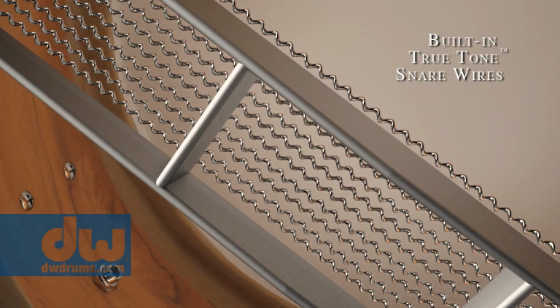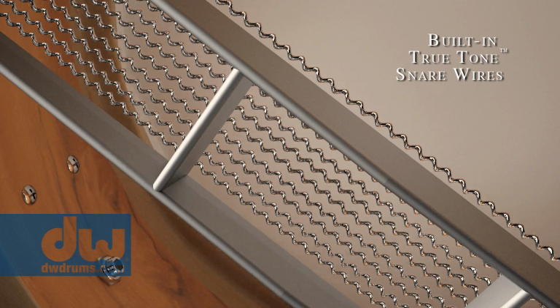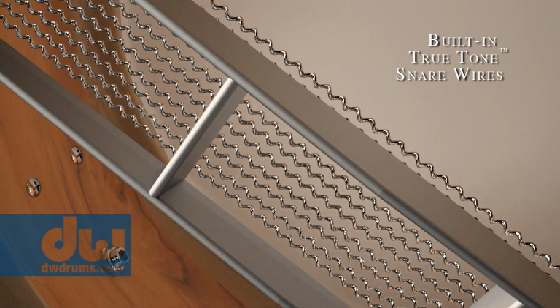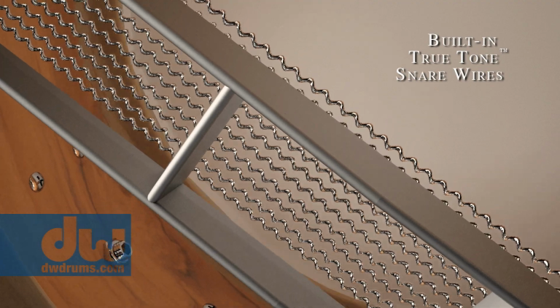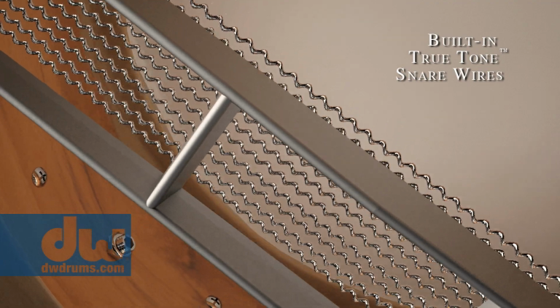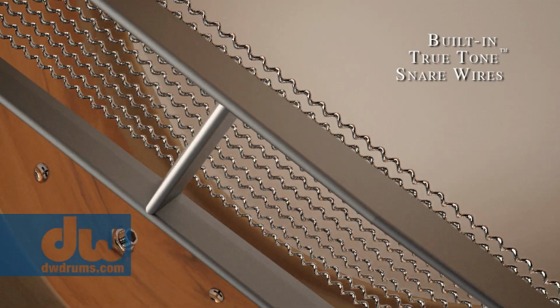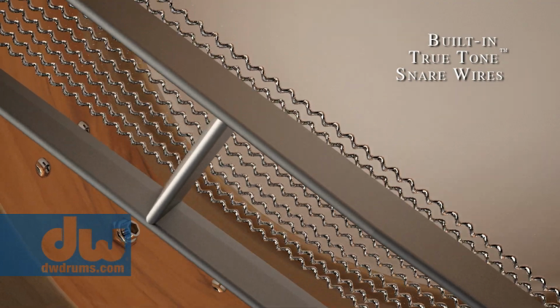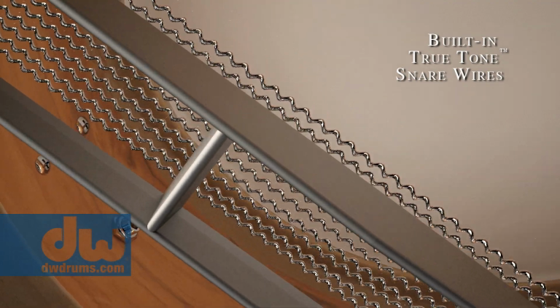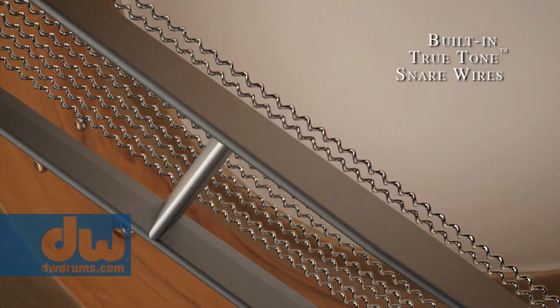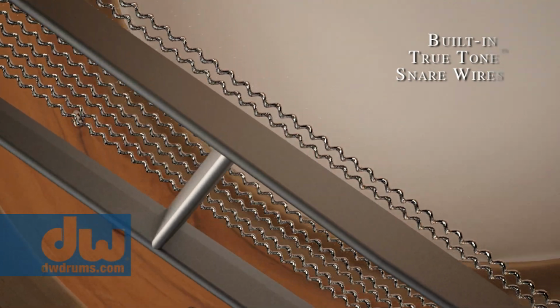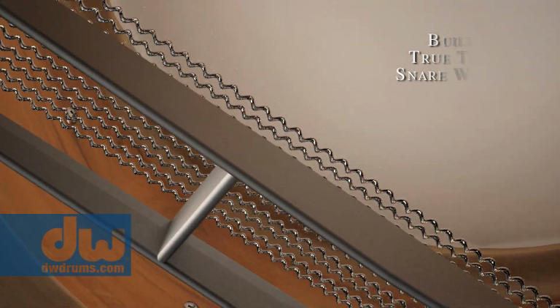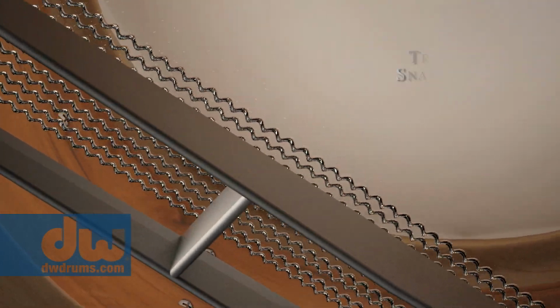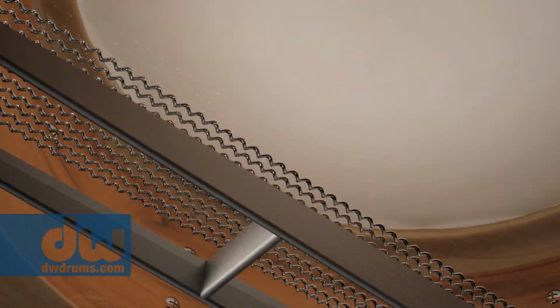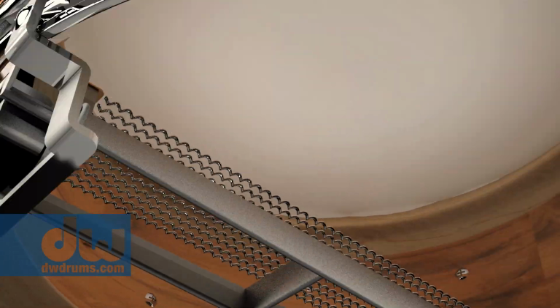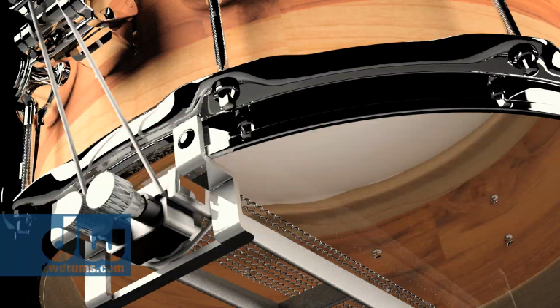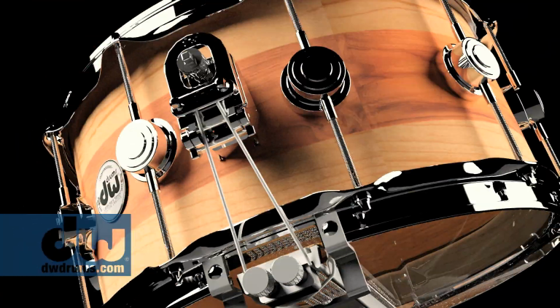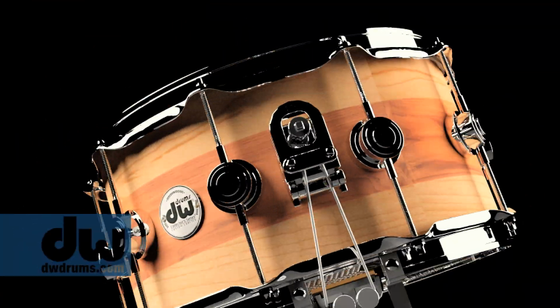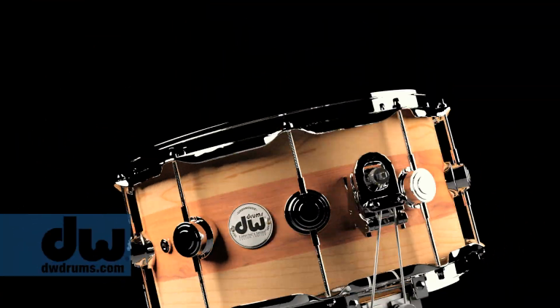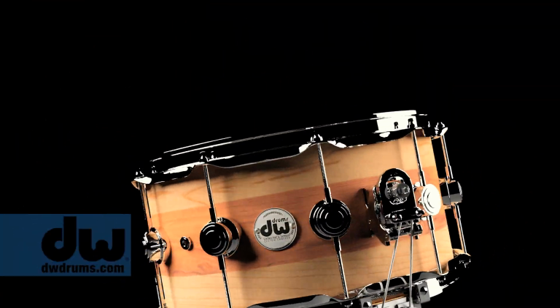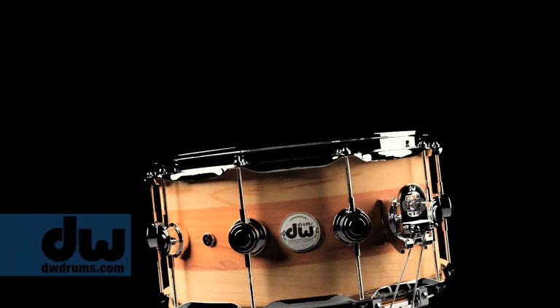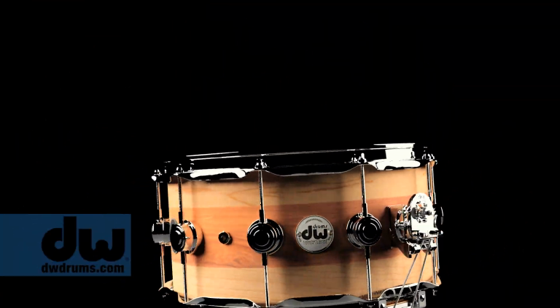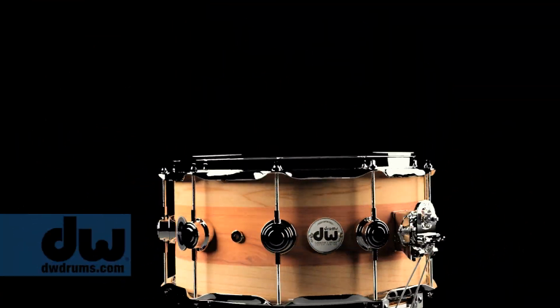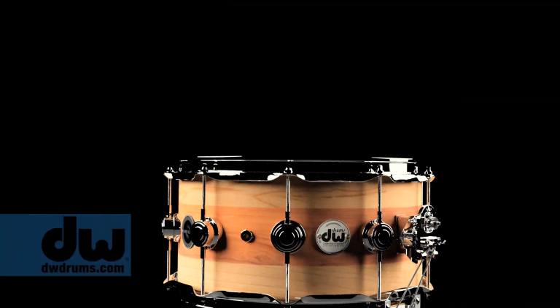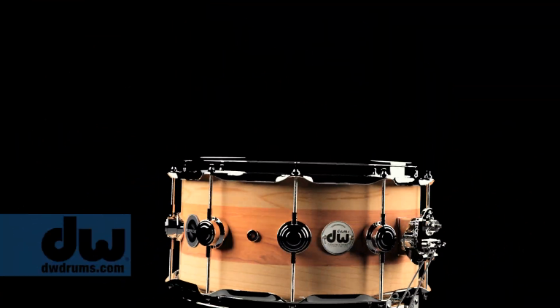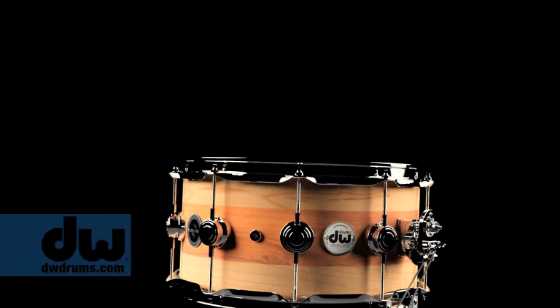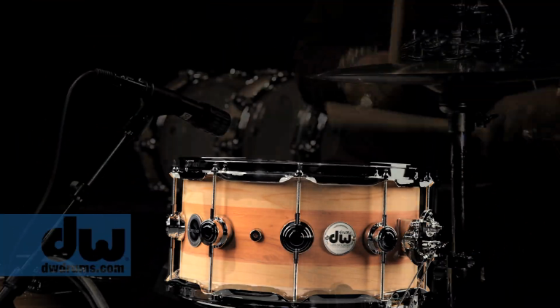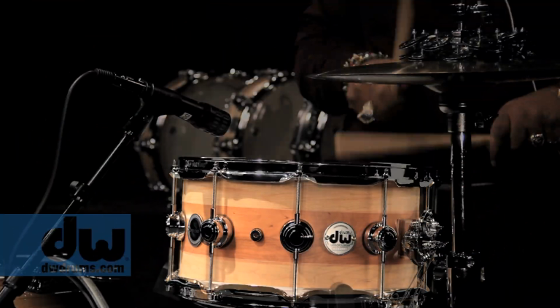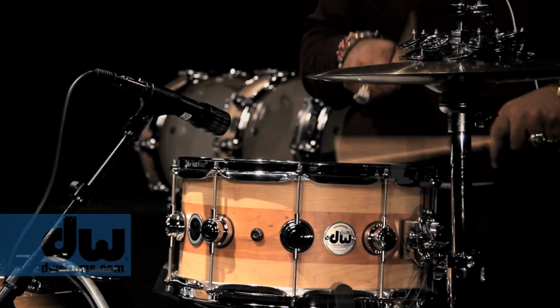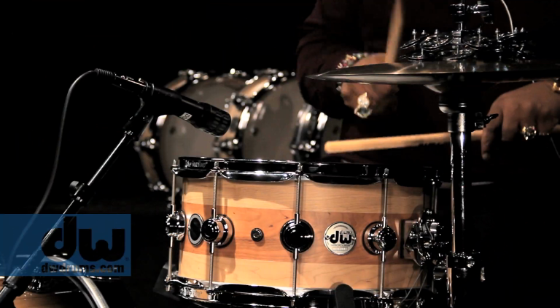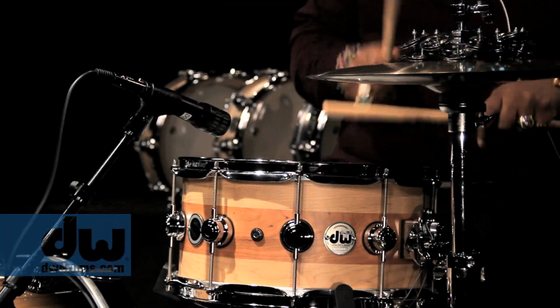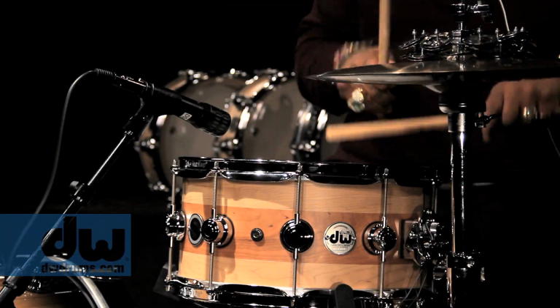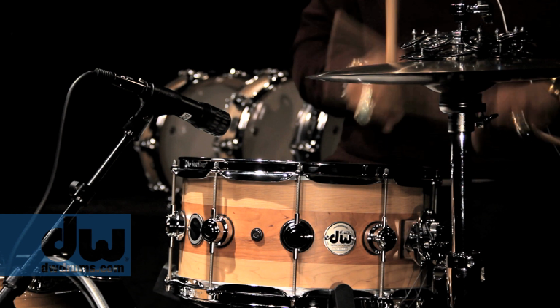Oh man, it's just awesome. It's way more dynamic than your average snare. It's way drier.